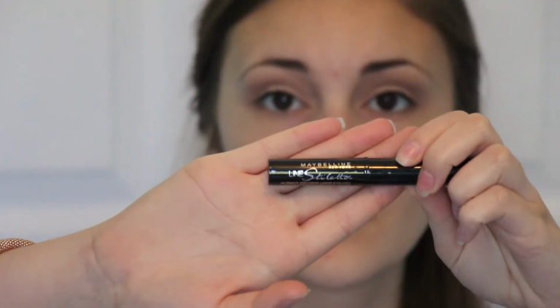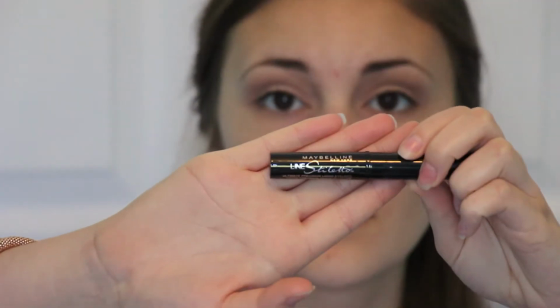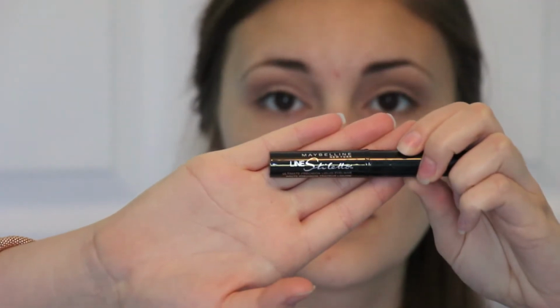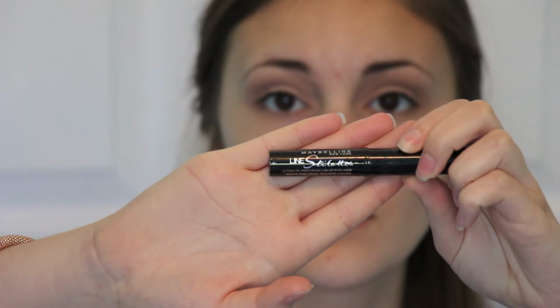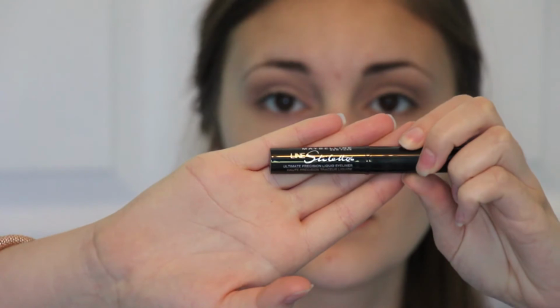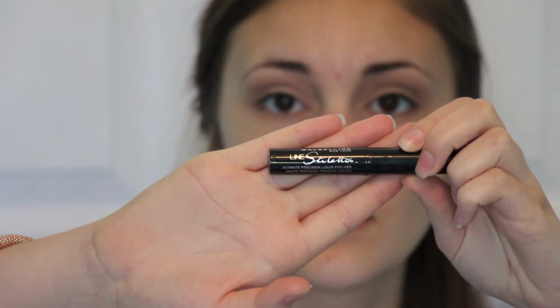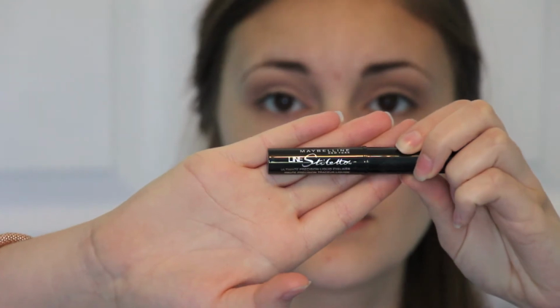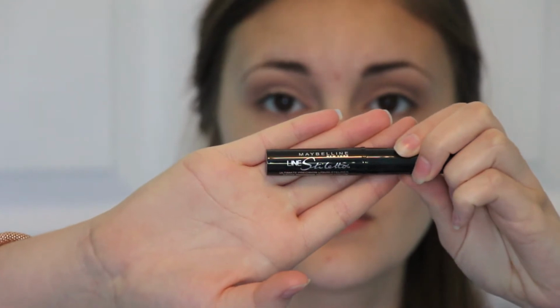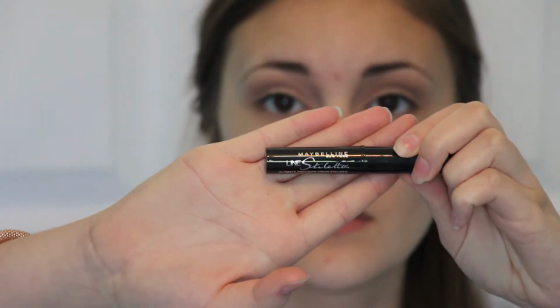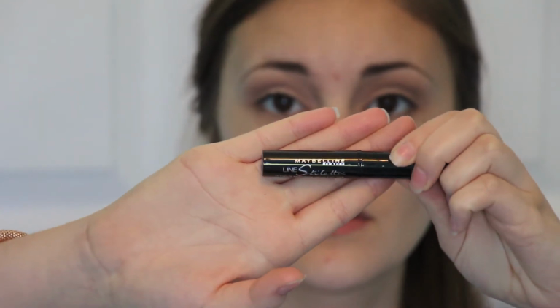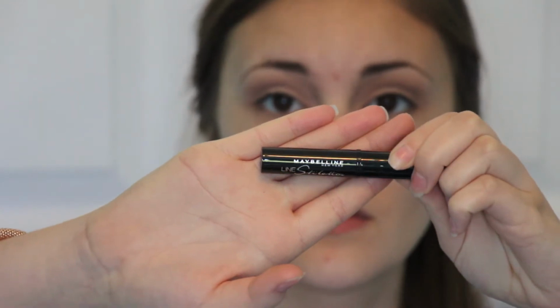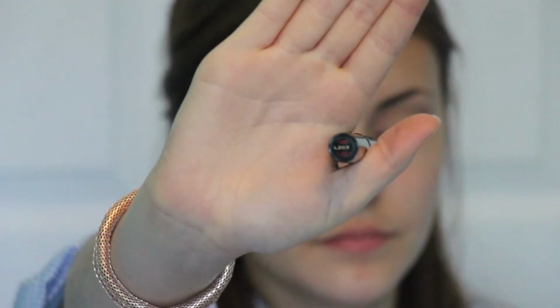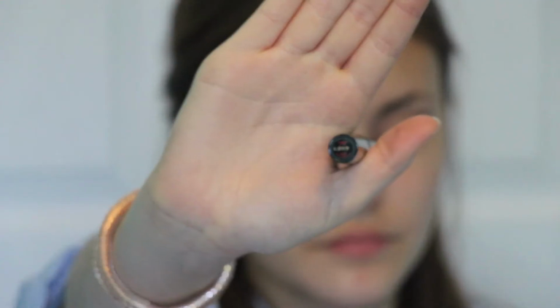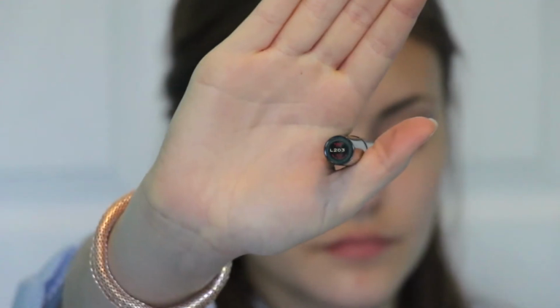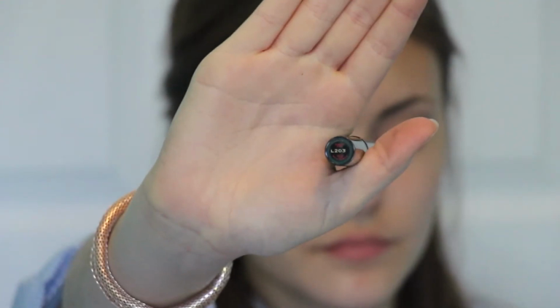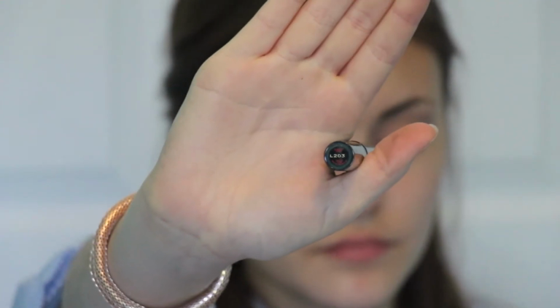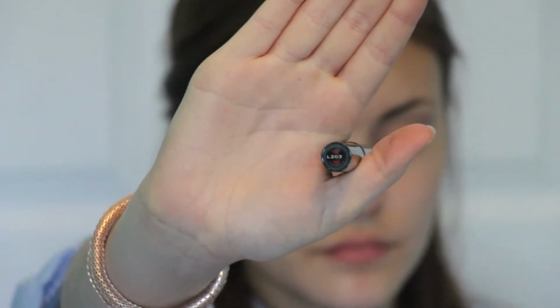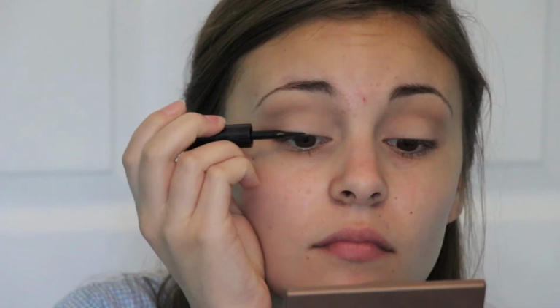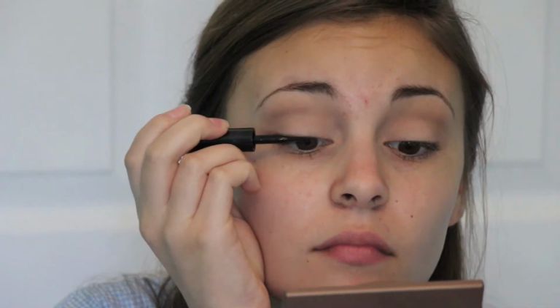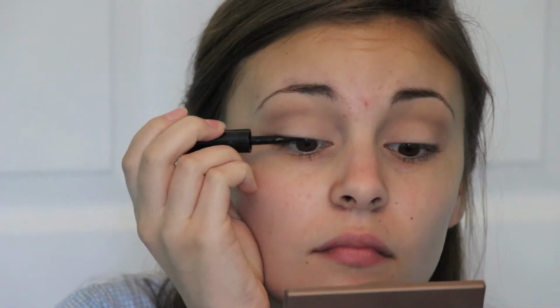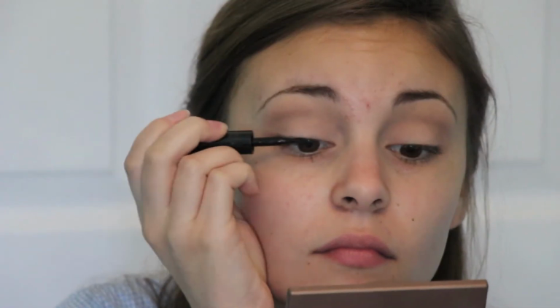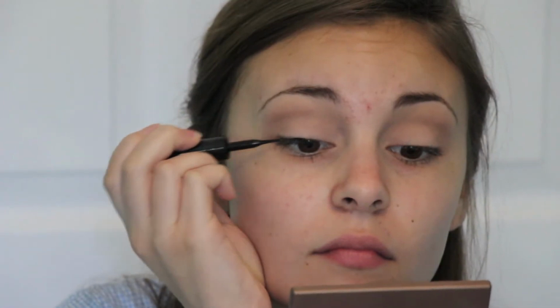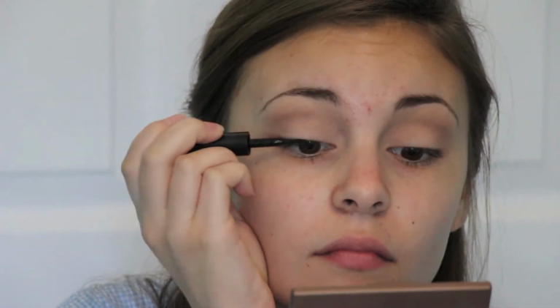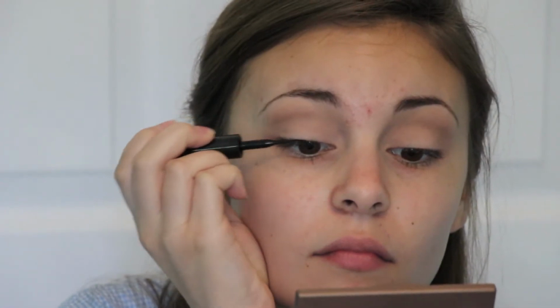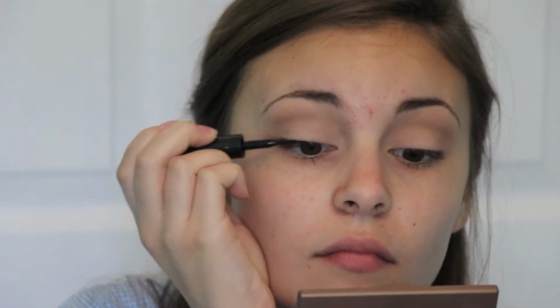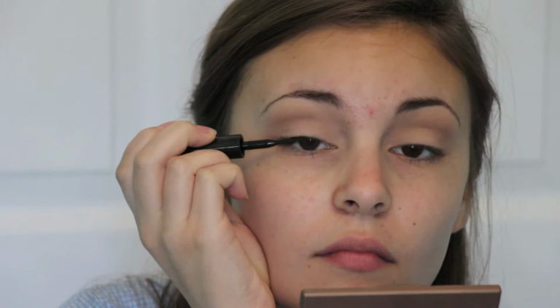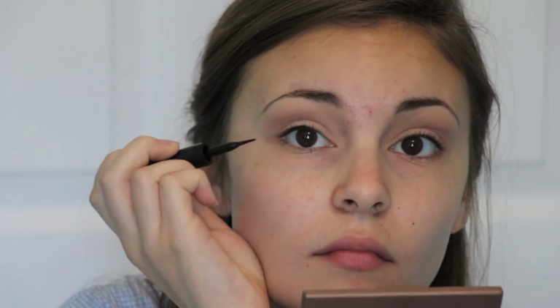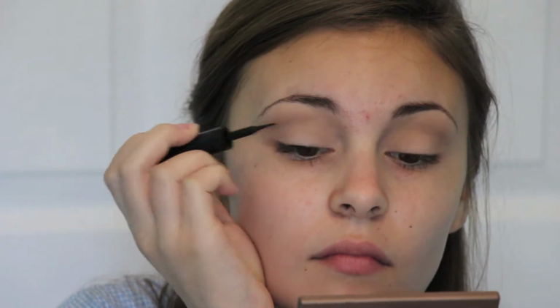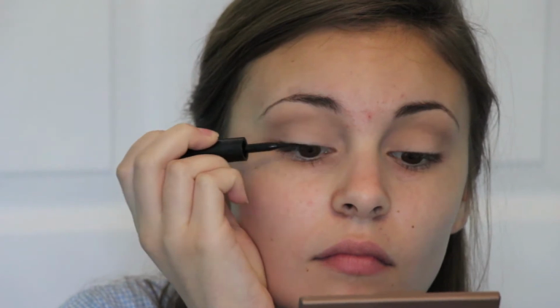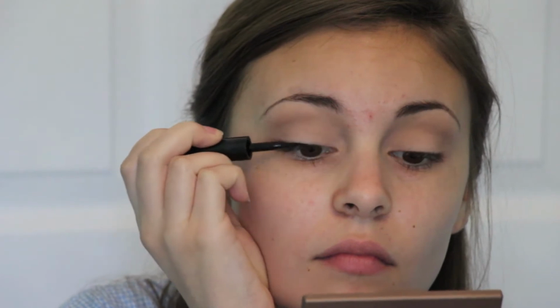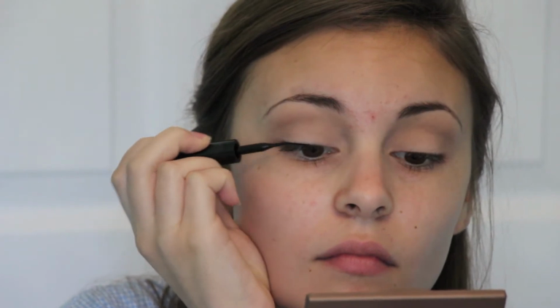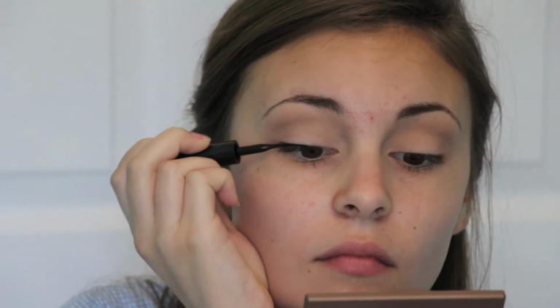Then I'm going in with my Maybelline Line Stiletto in black and doing a really, really thin line right above my lashes.